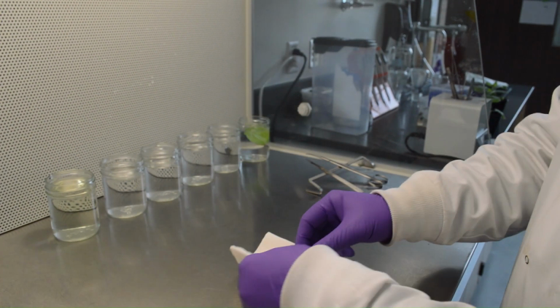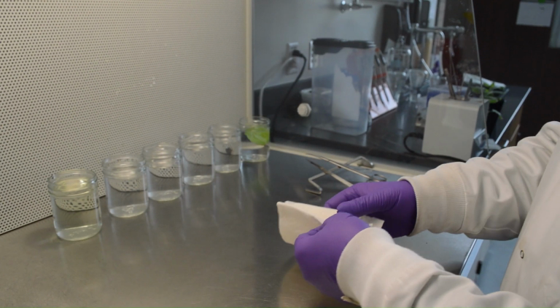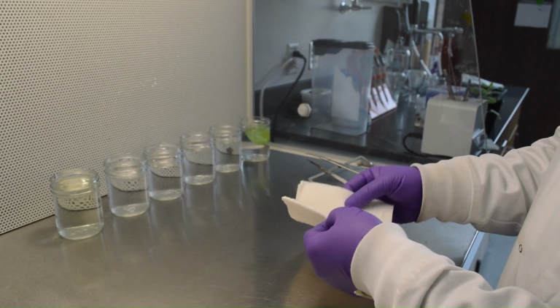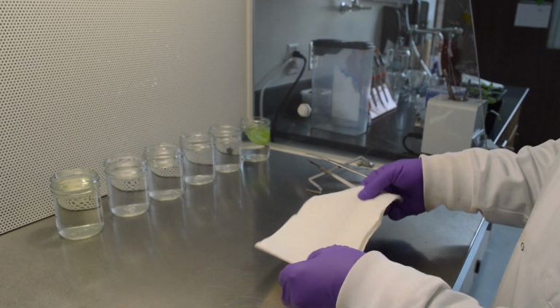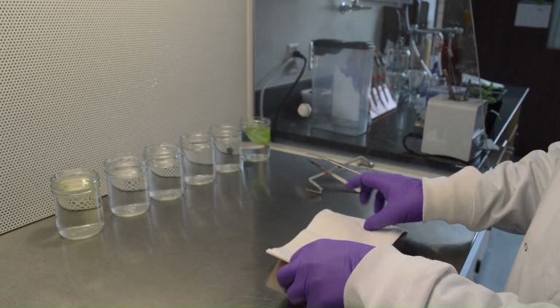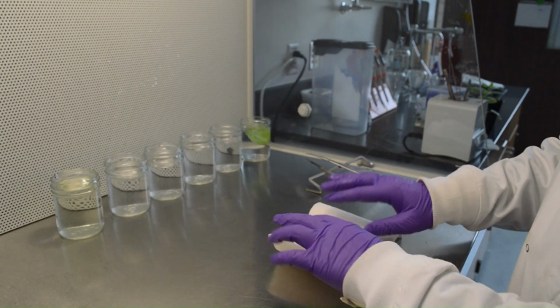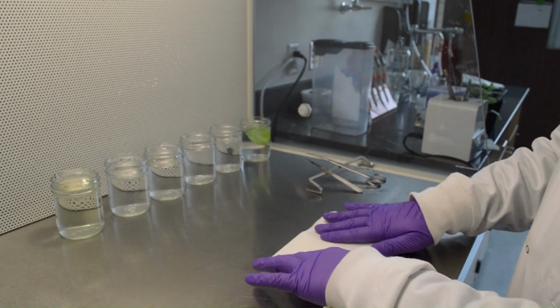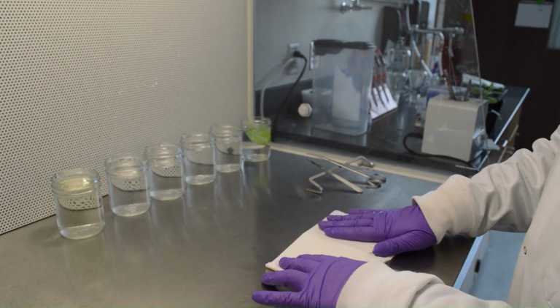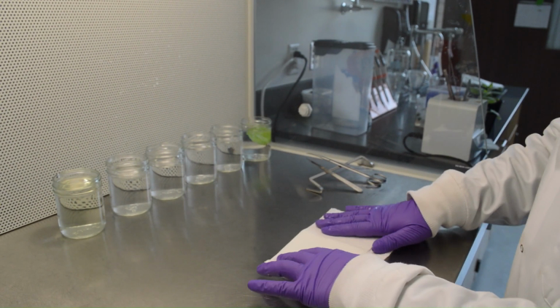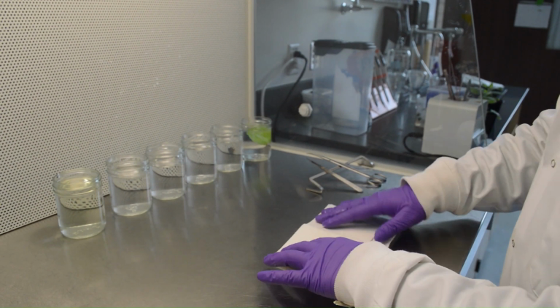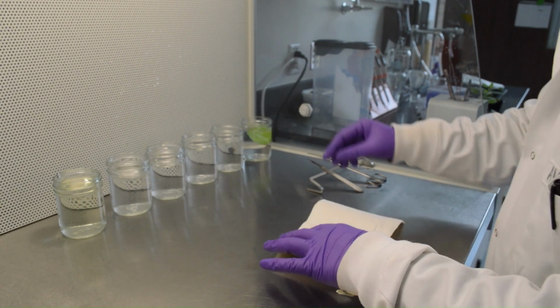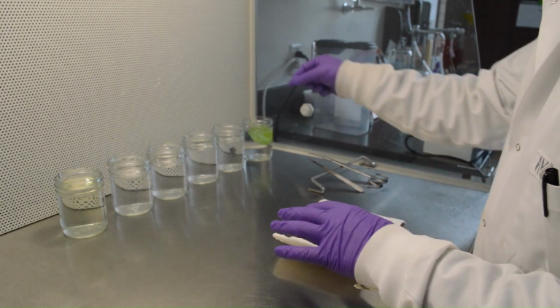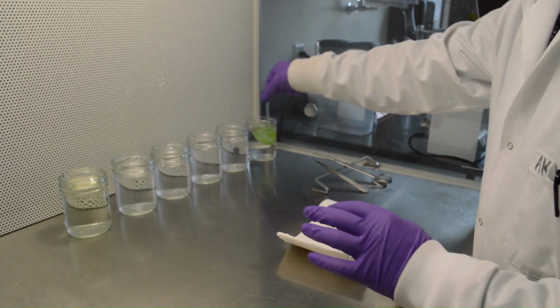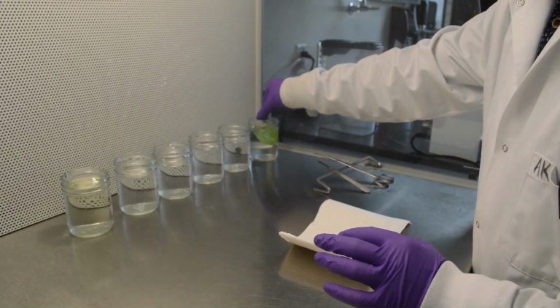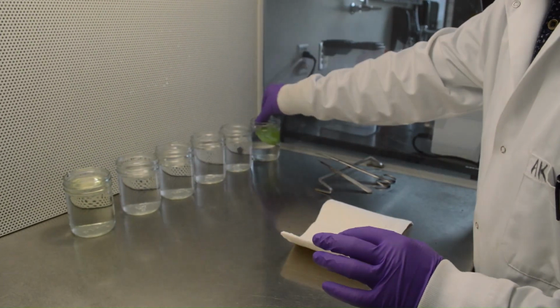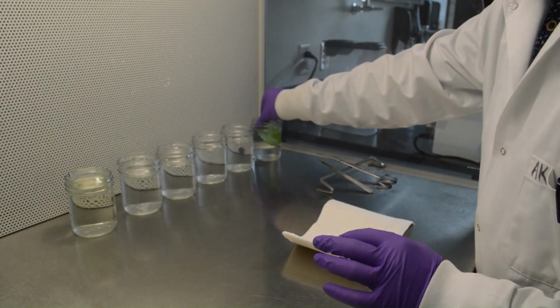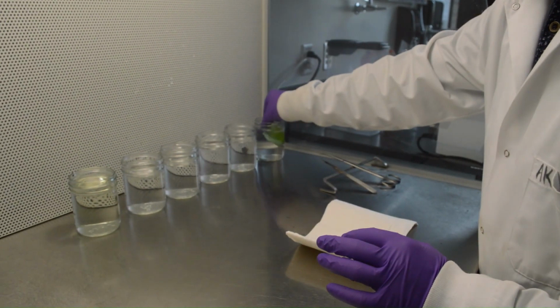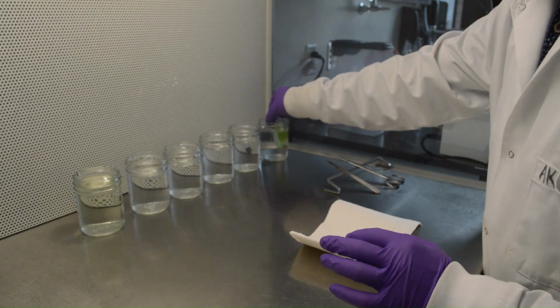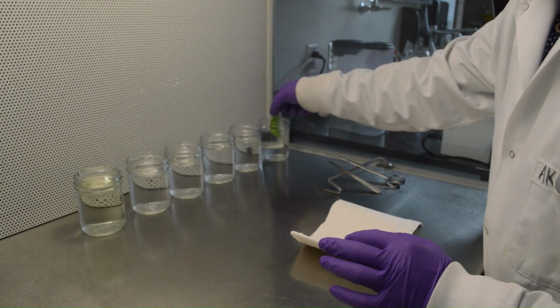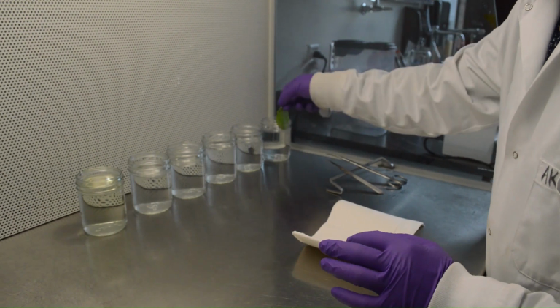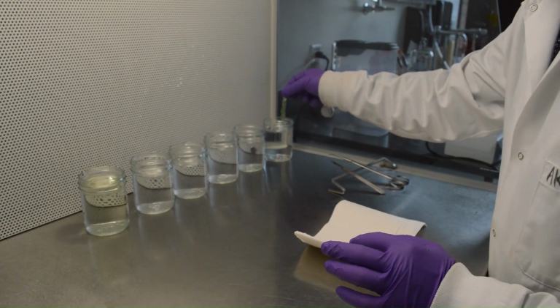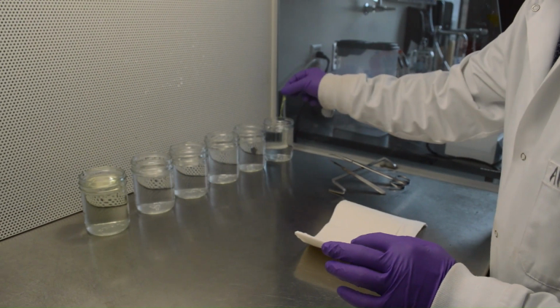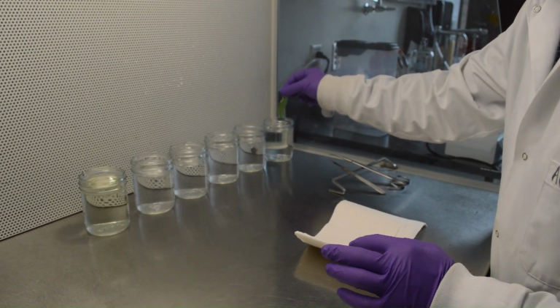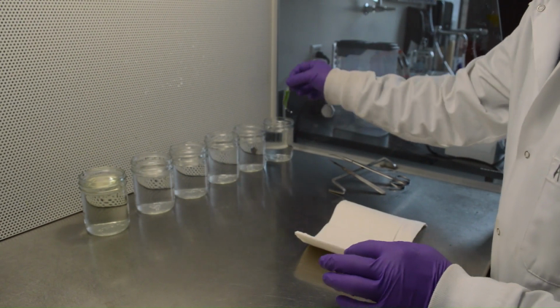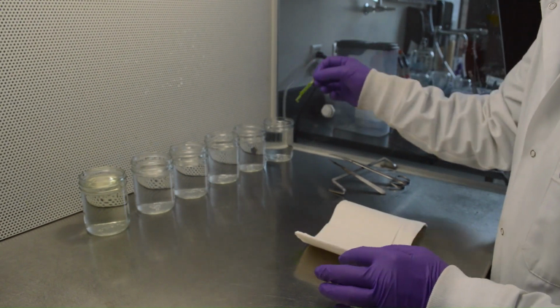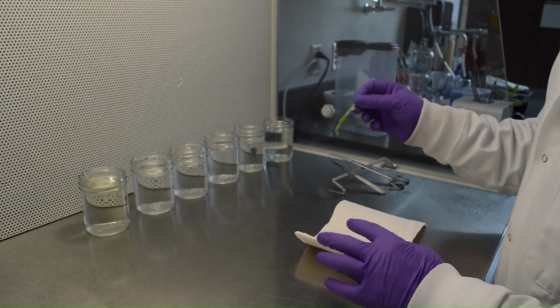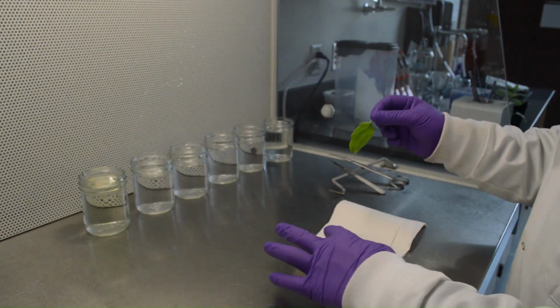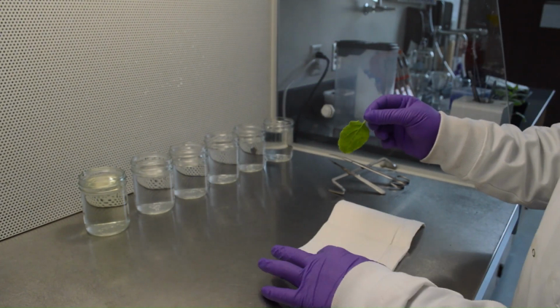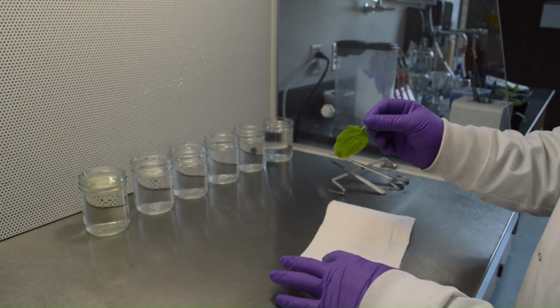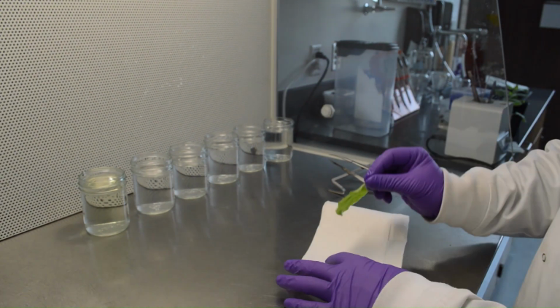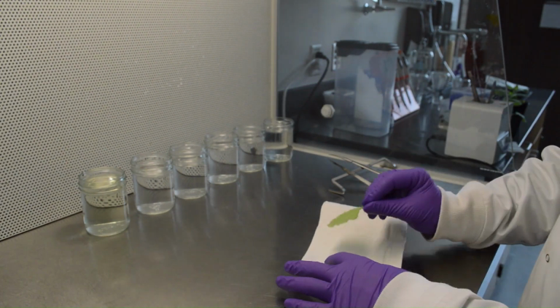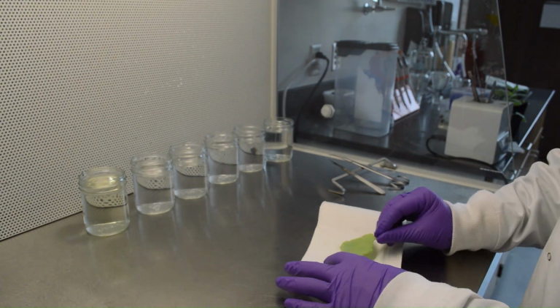After washing, blot dry the sterile leaf with sterile blotting or tissue paper.